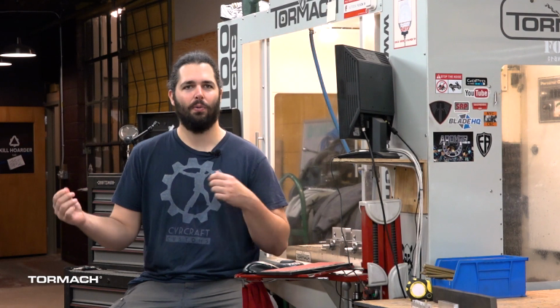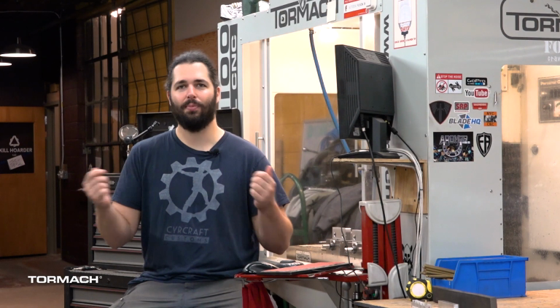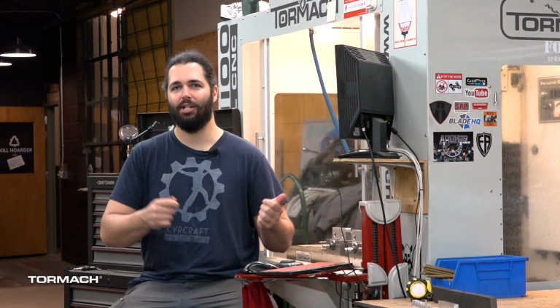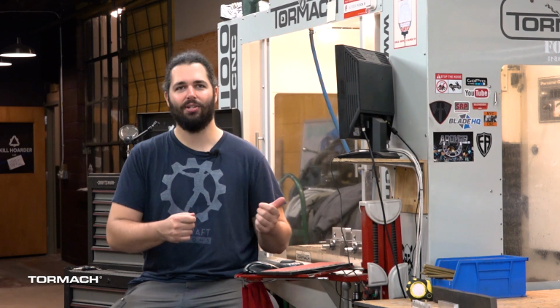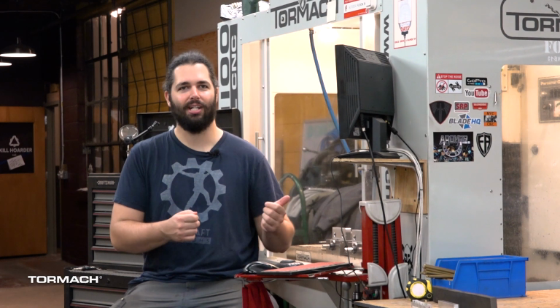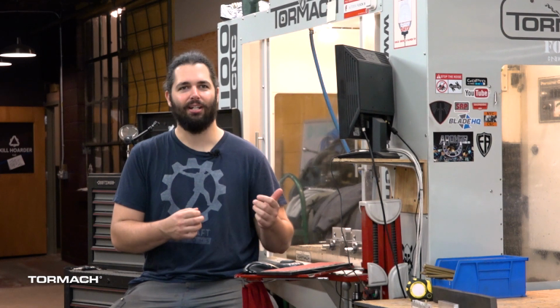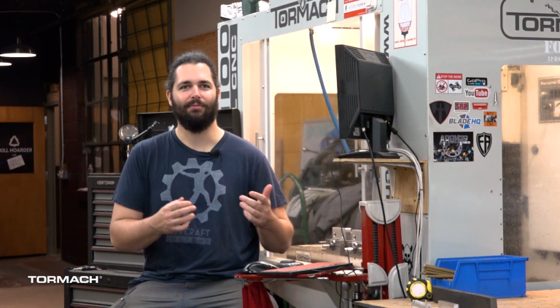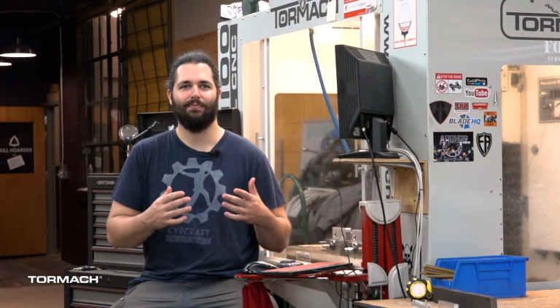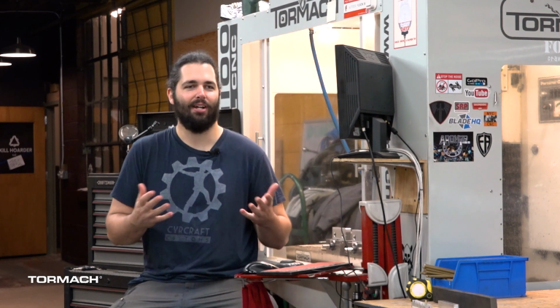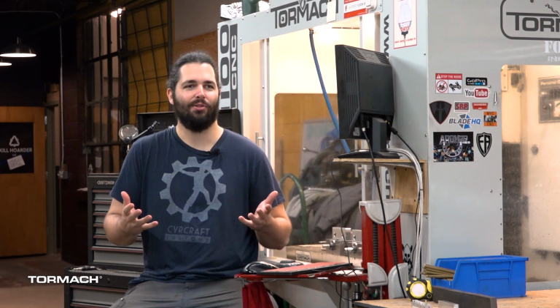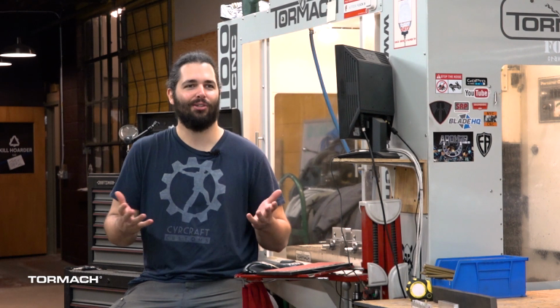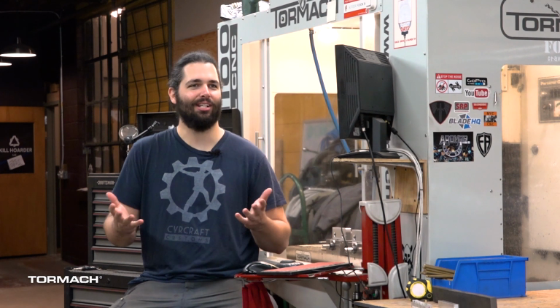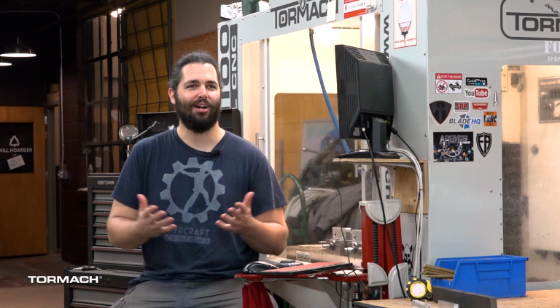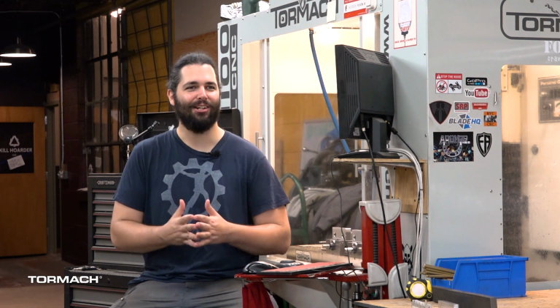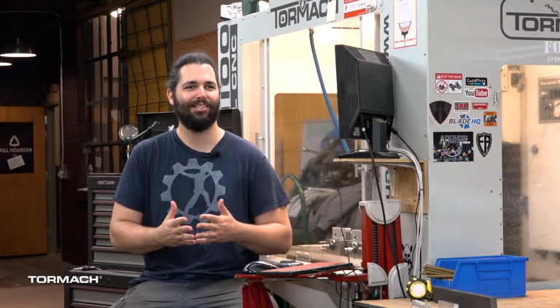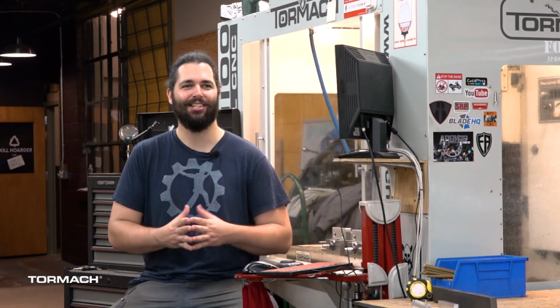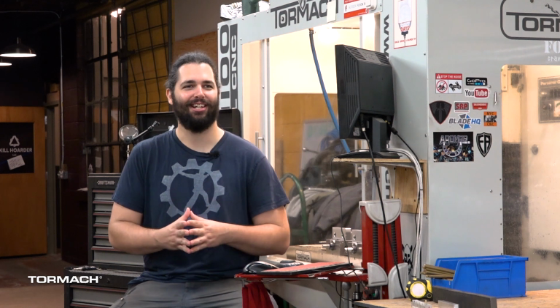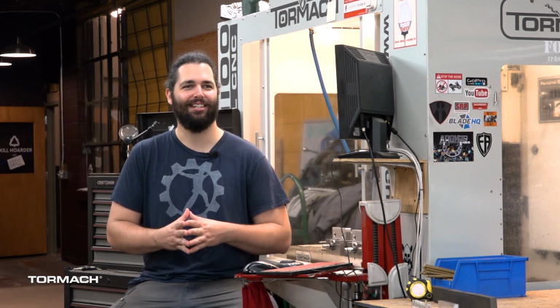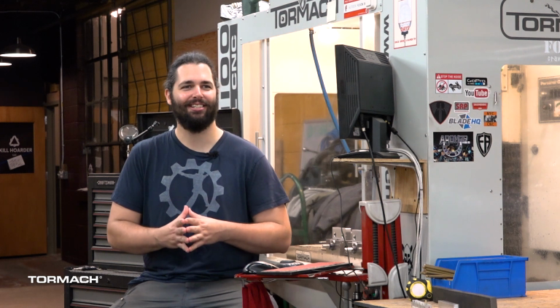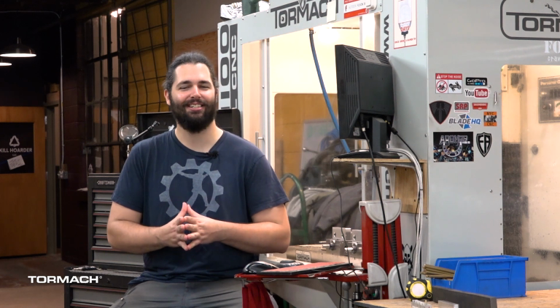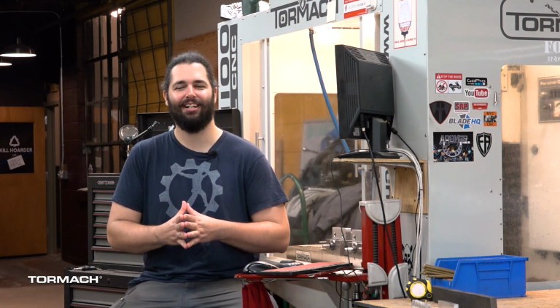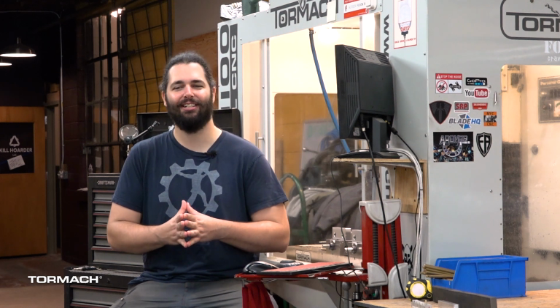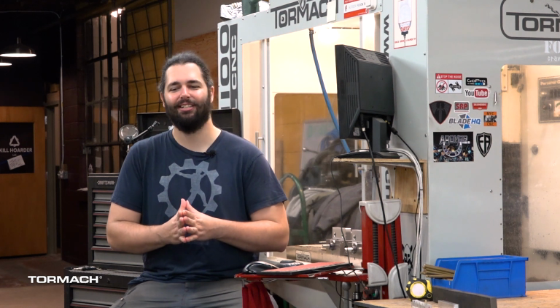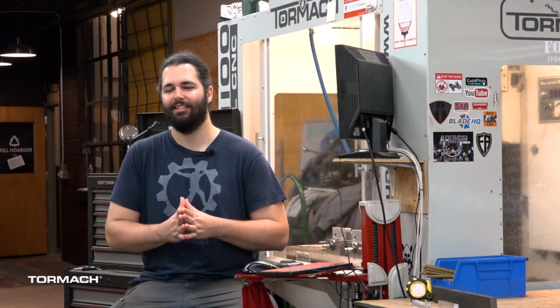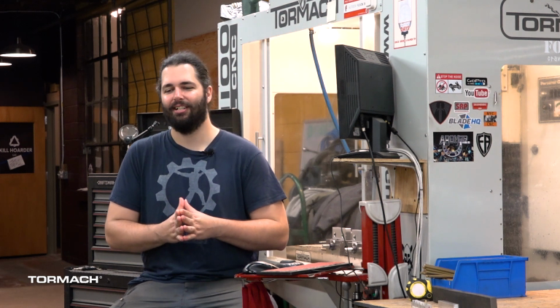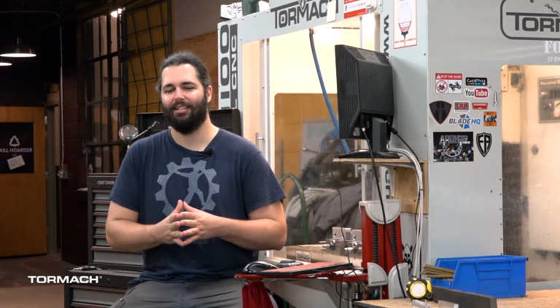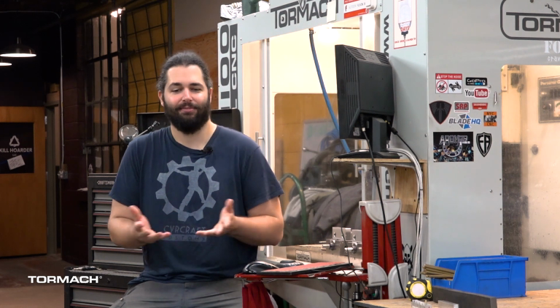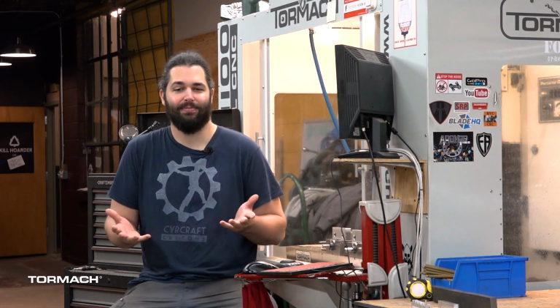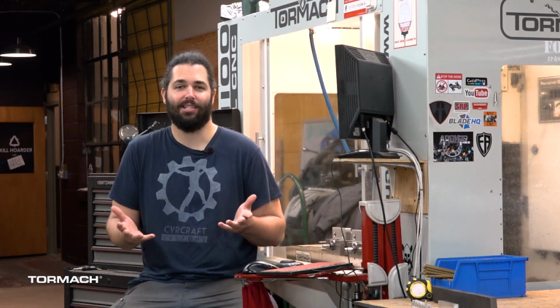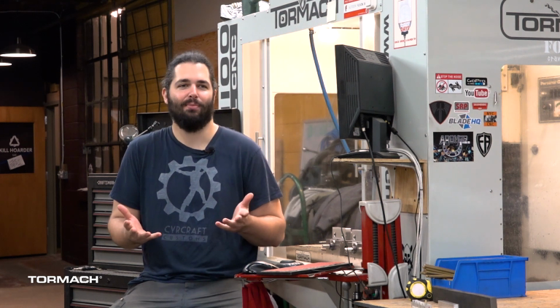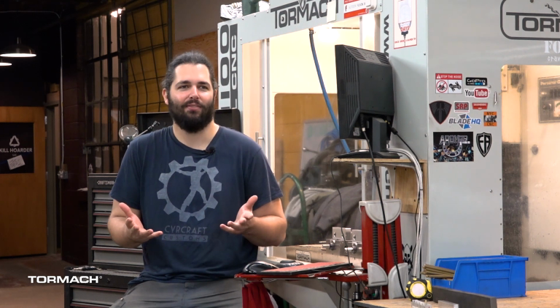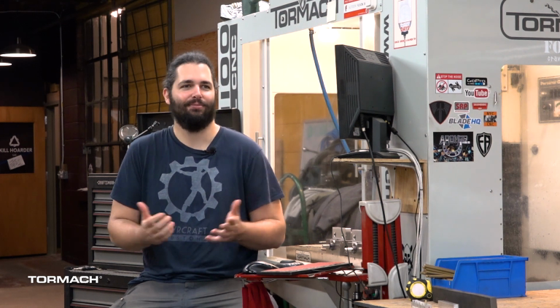I've always been a tinkerer, always been interested in circus arts, and this came out of it.